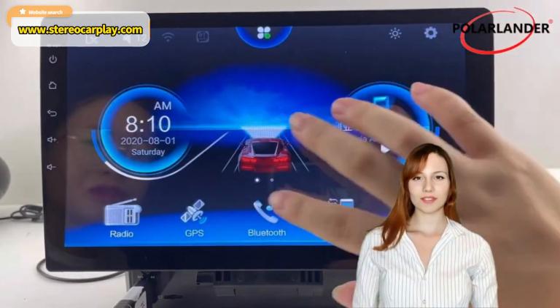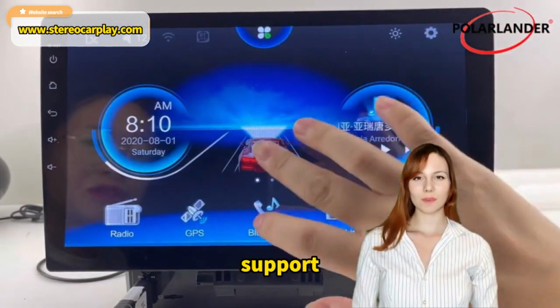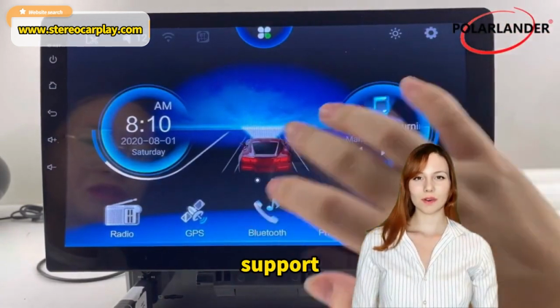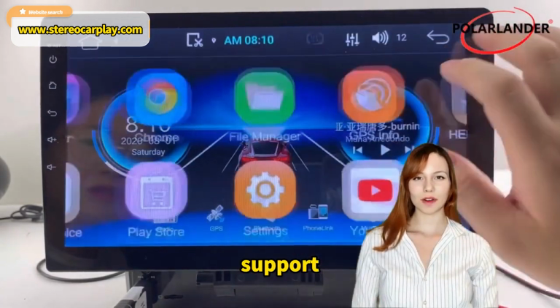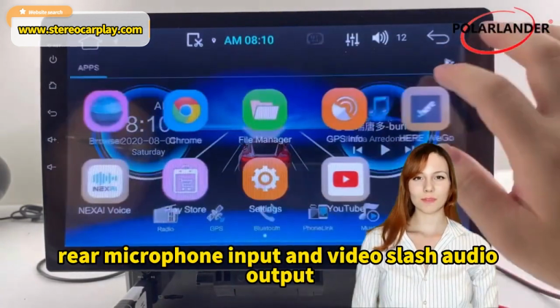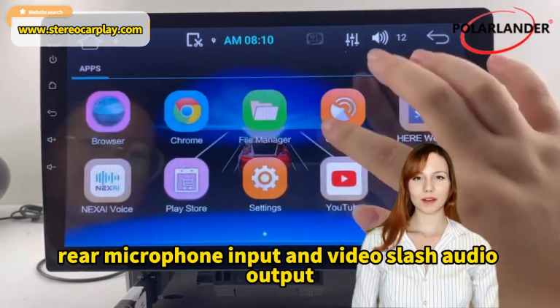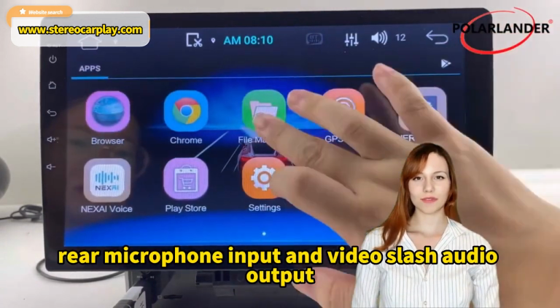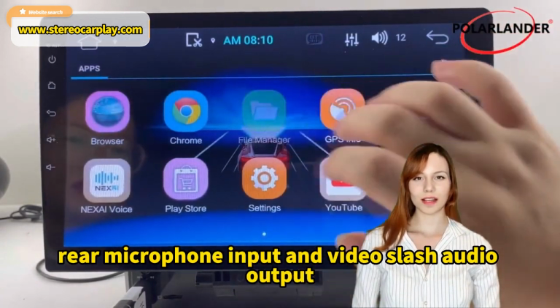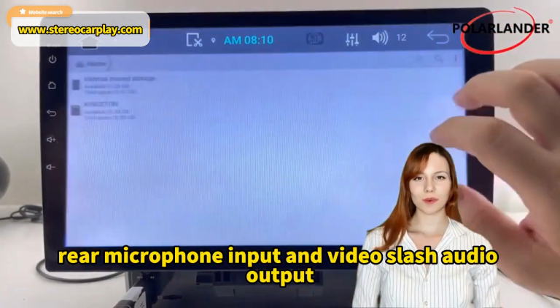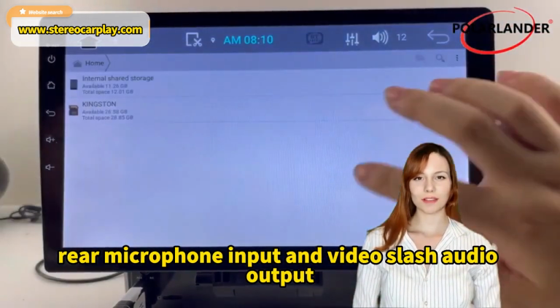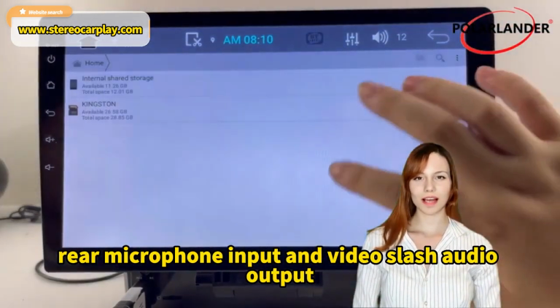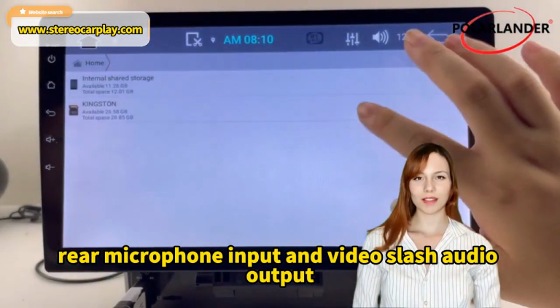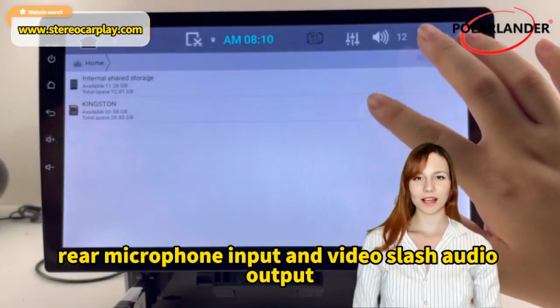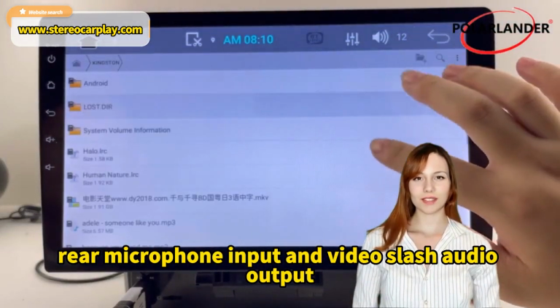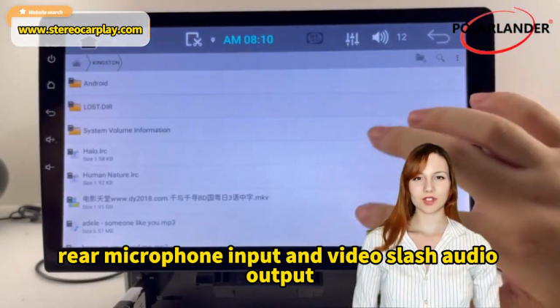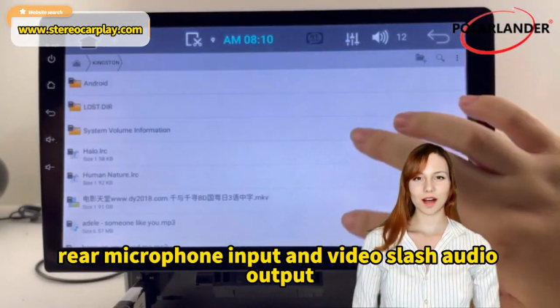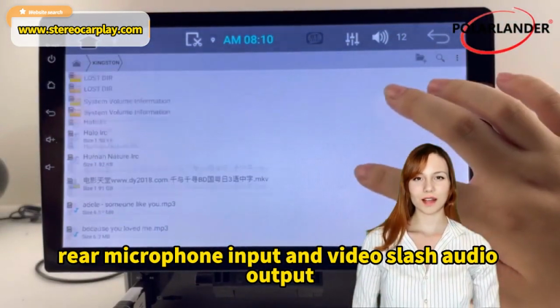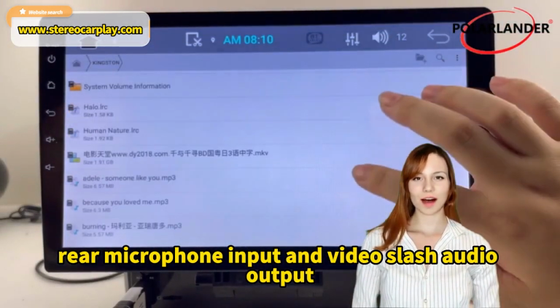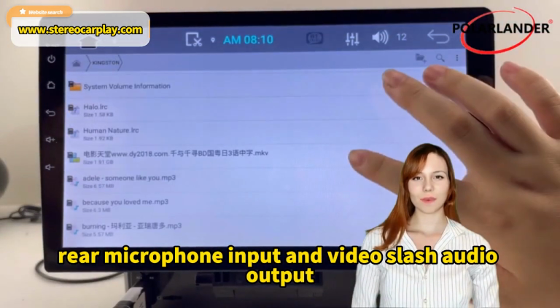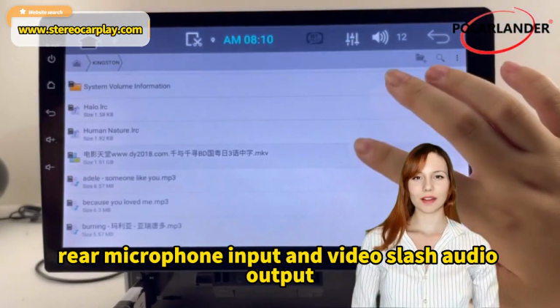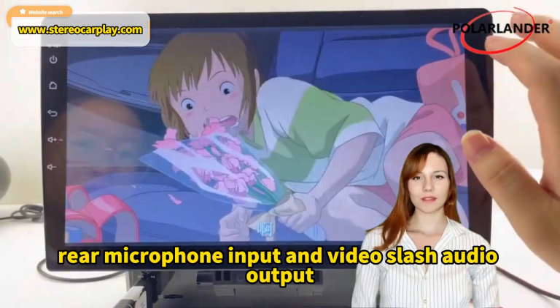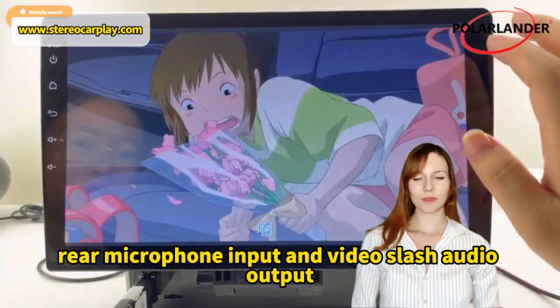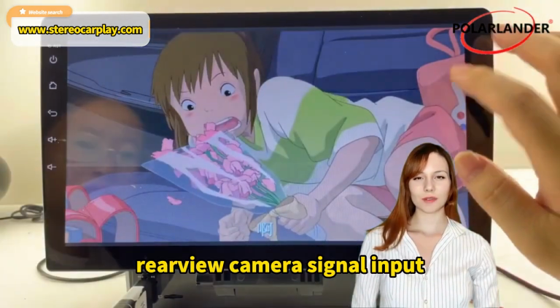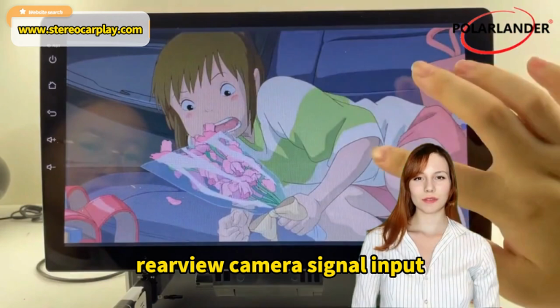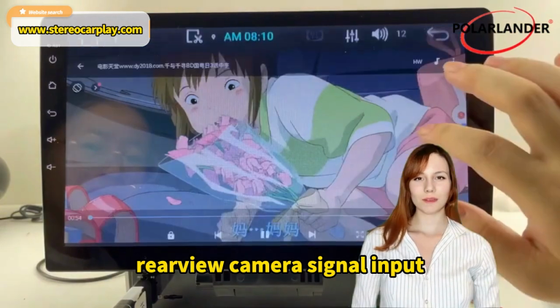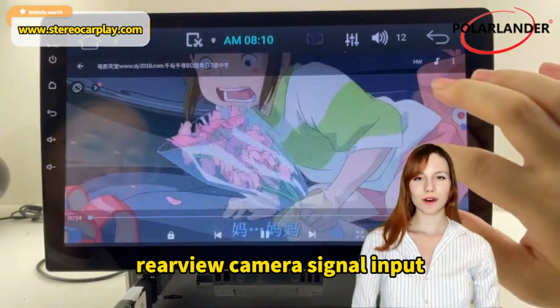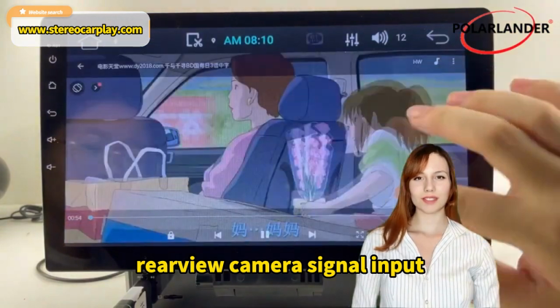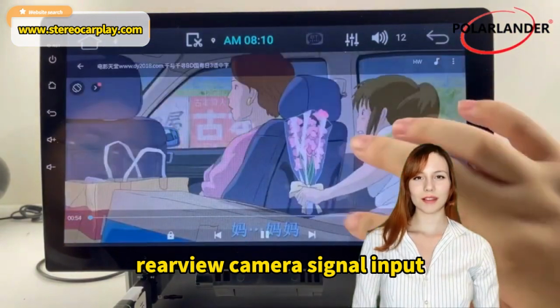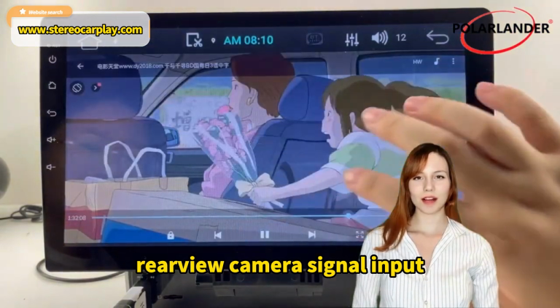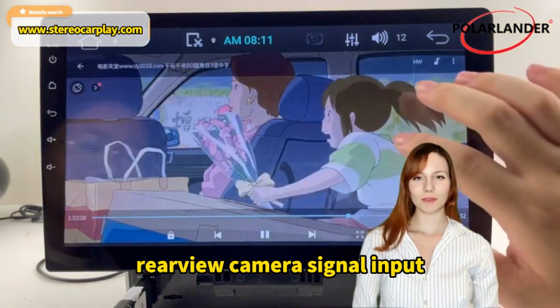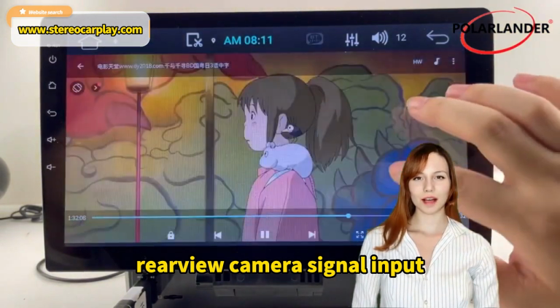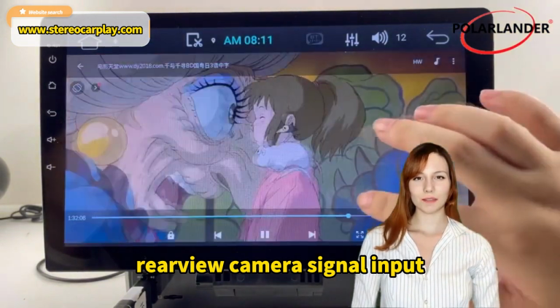Supports rear microphone input and video/audio output, as well as rear view camera signal input.